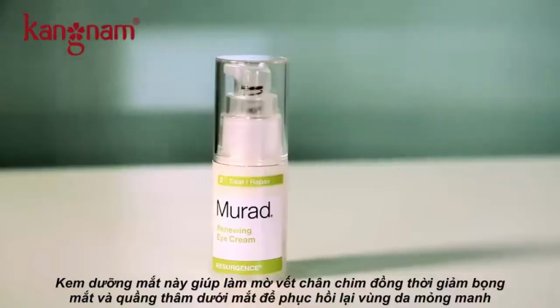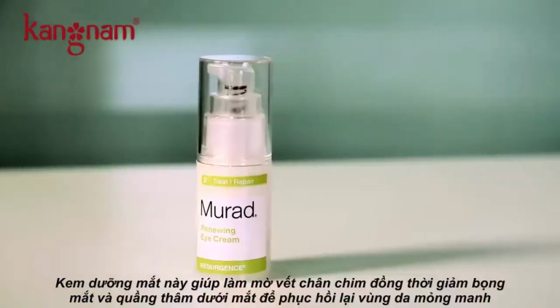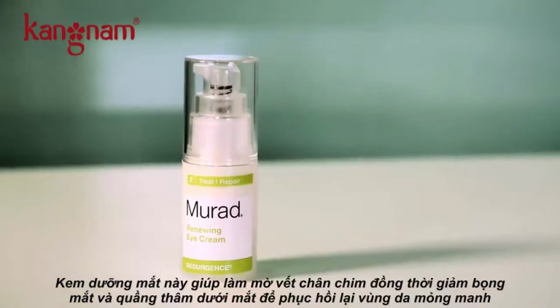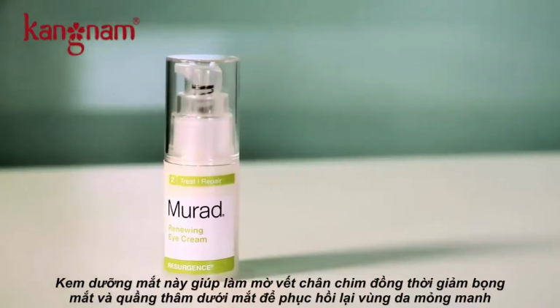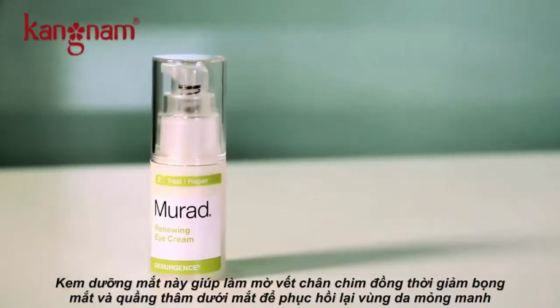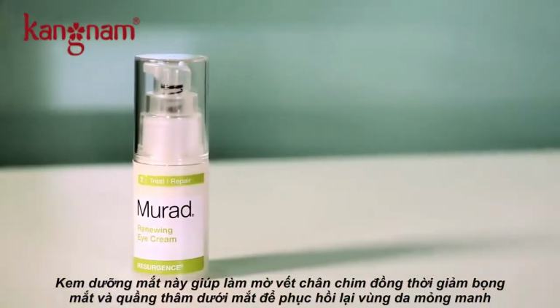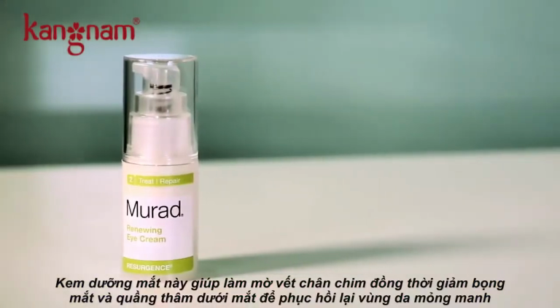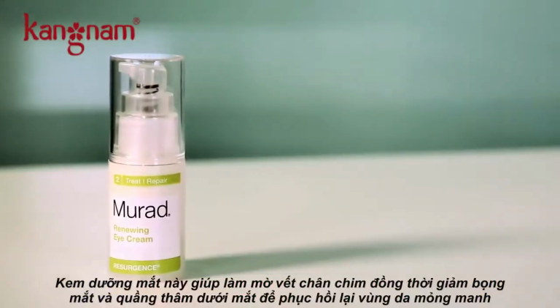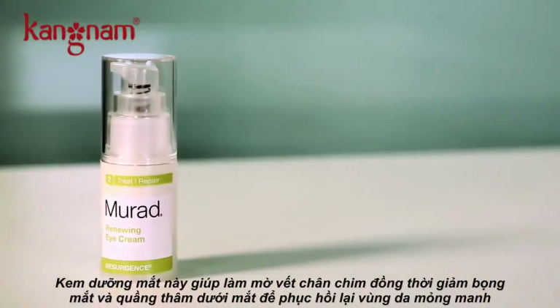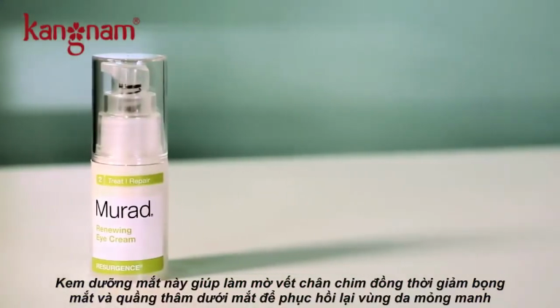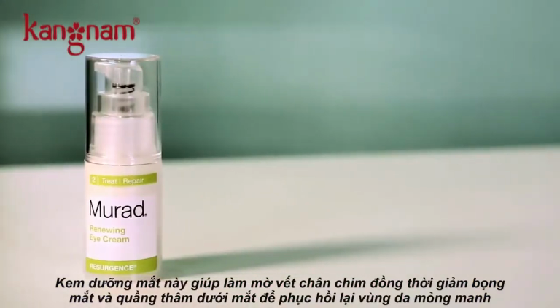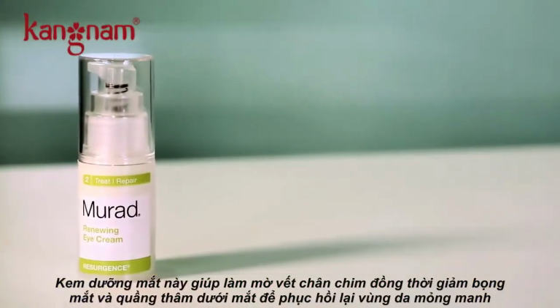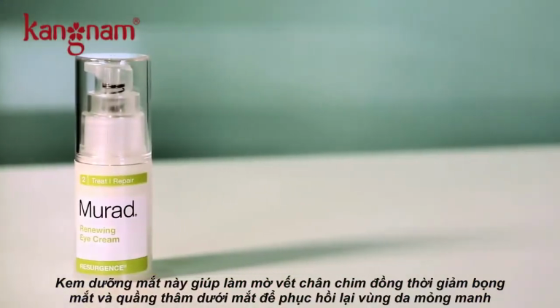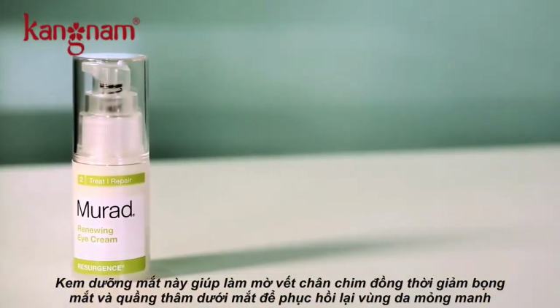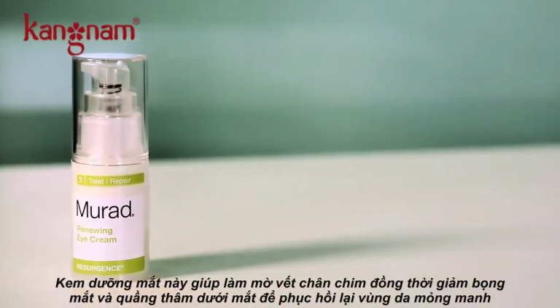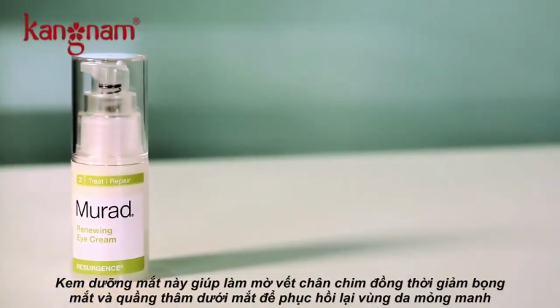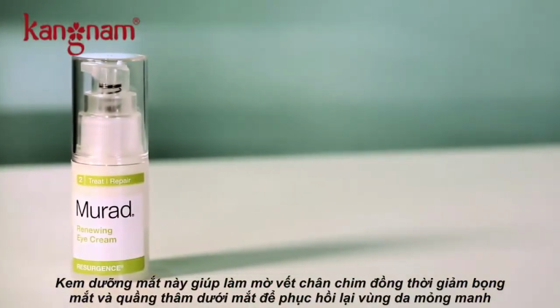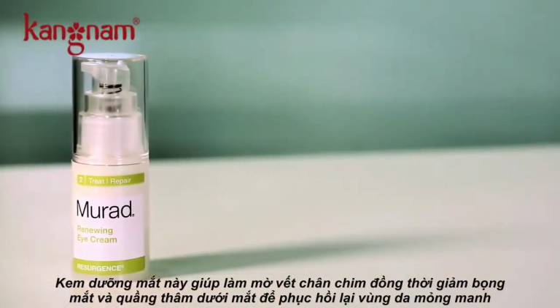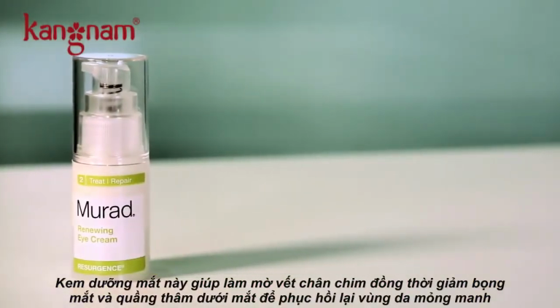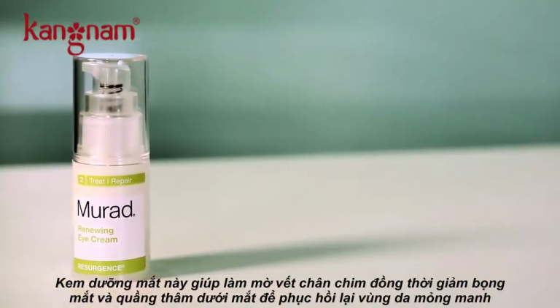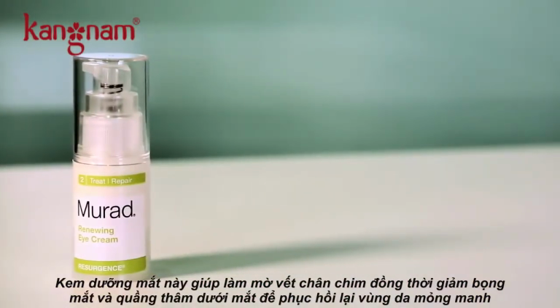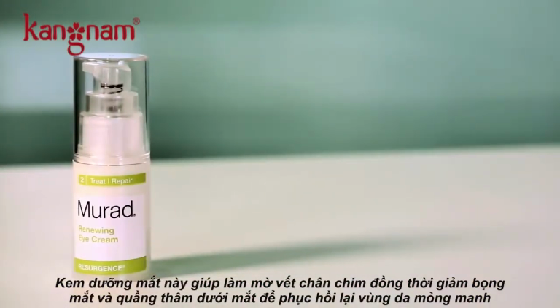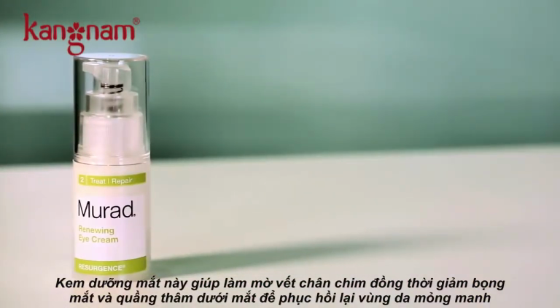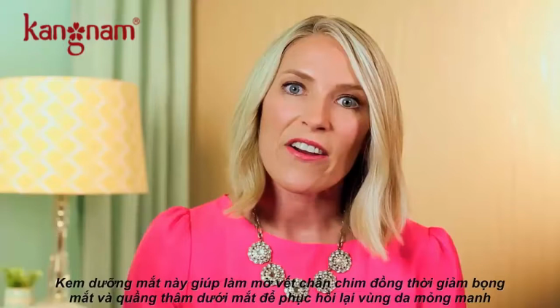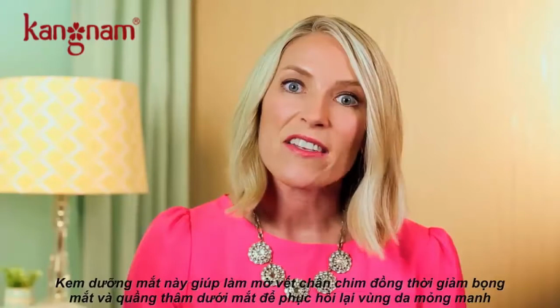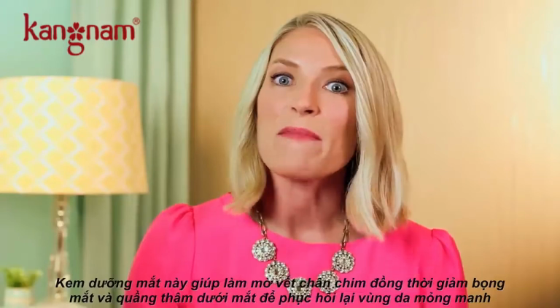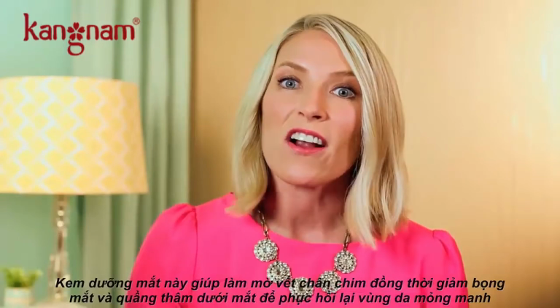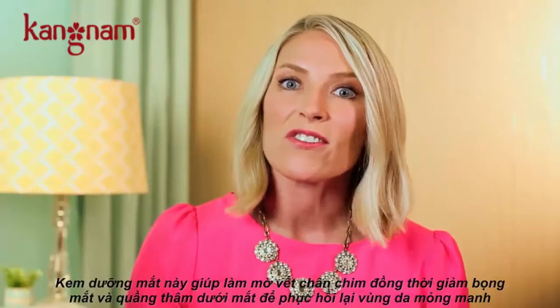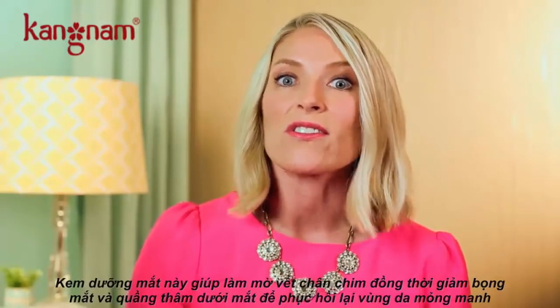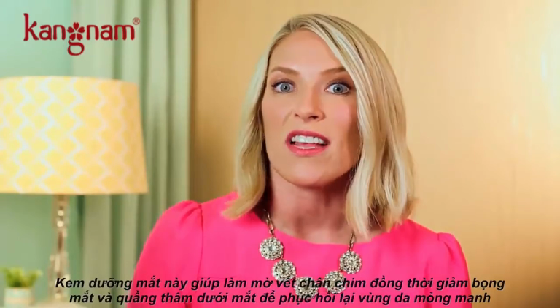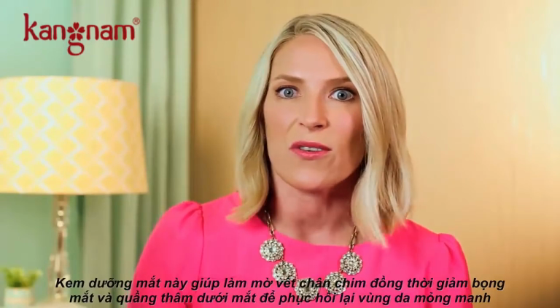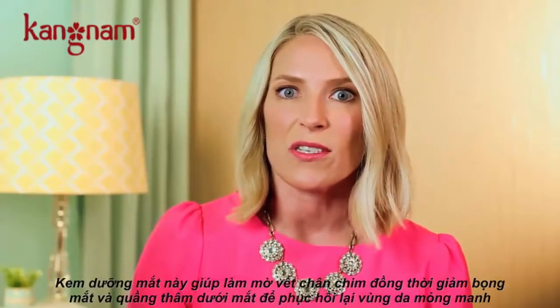This eye cream helps to minimize crow's feet, it helps to de-puff, and it also helps to brighten the under eye area to make dark circles less noticeable.